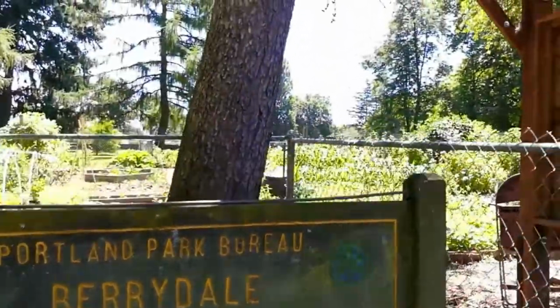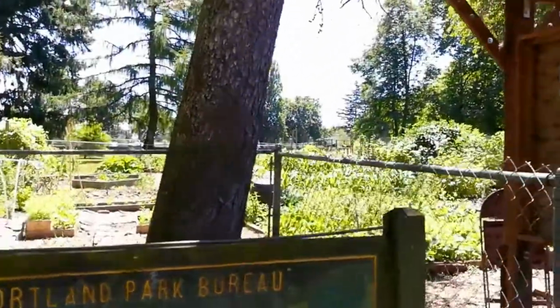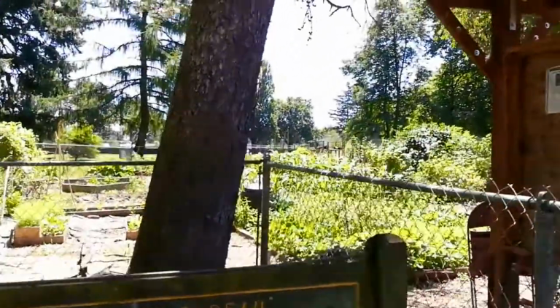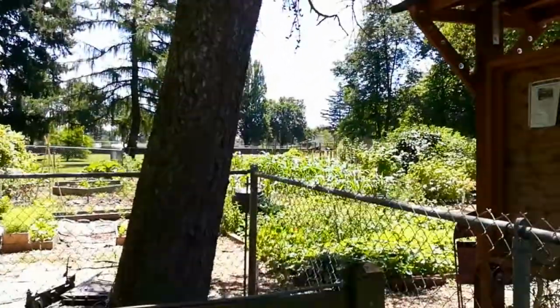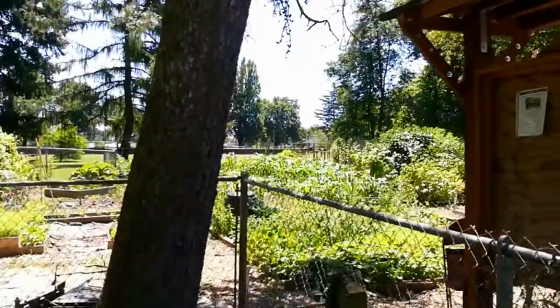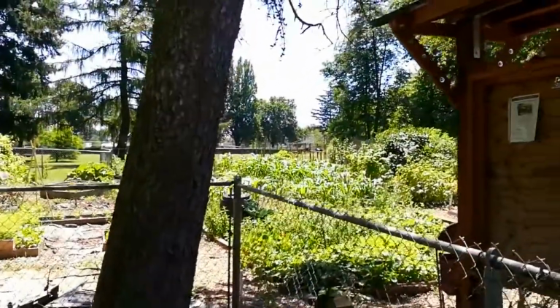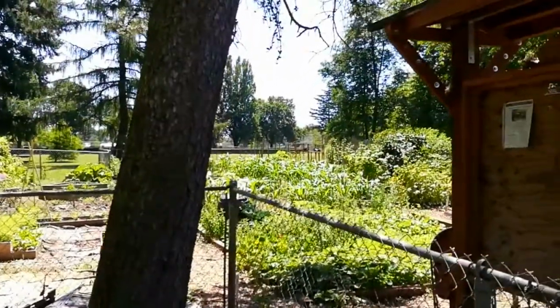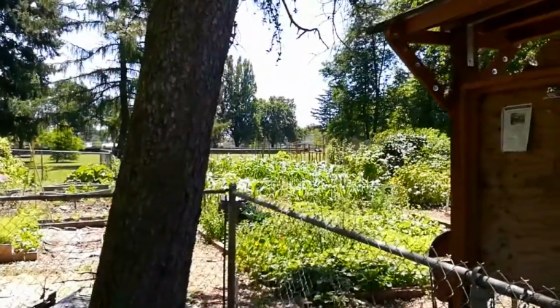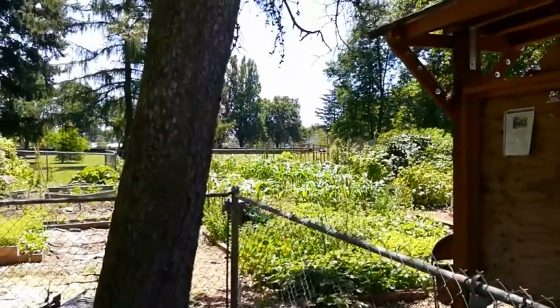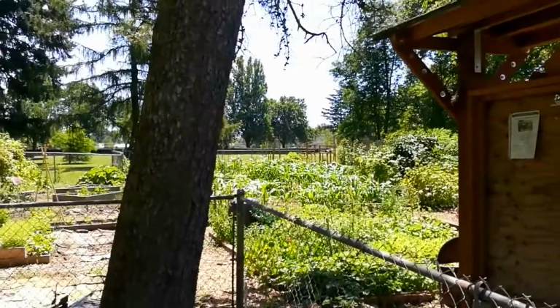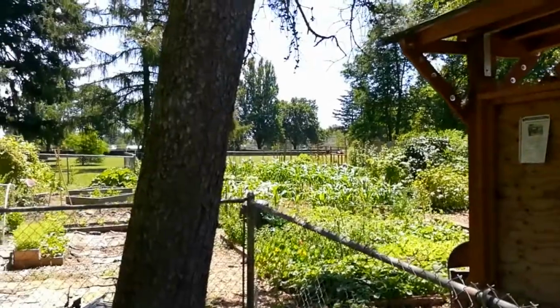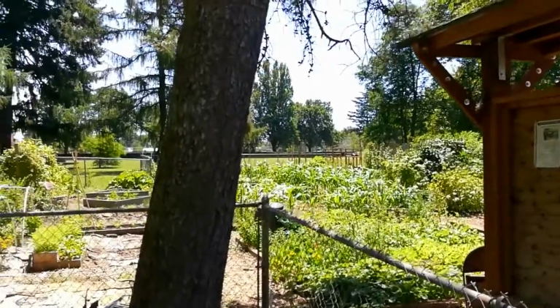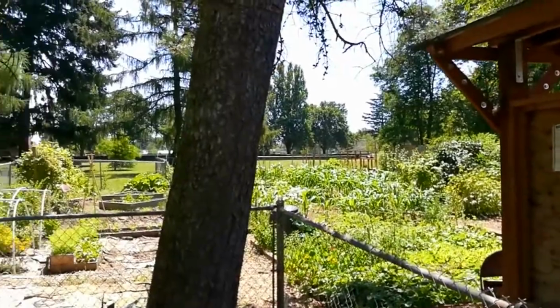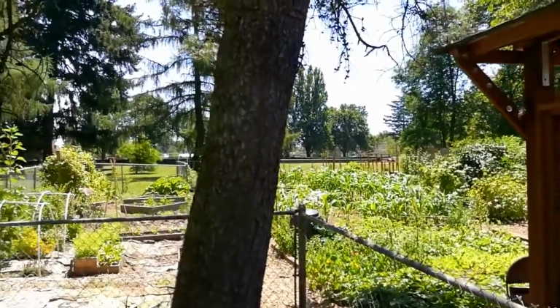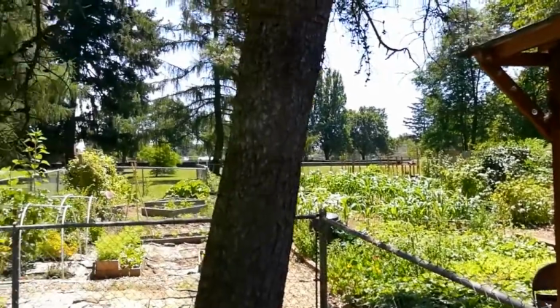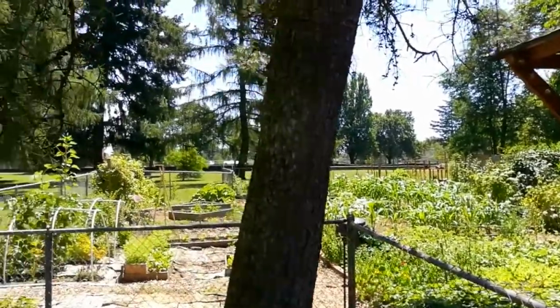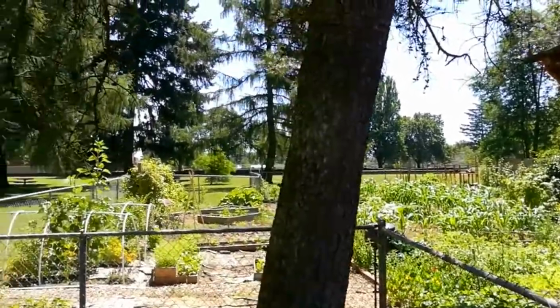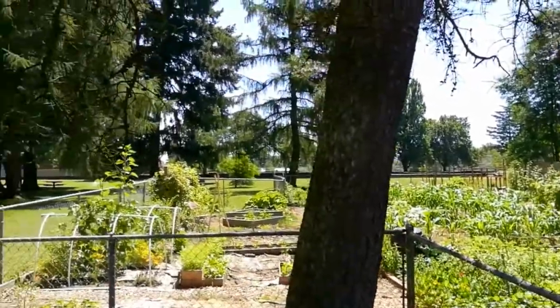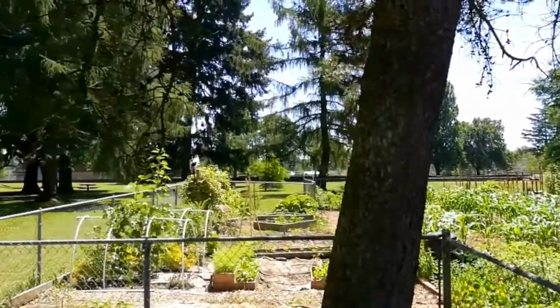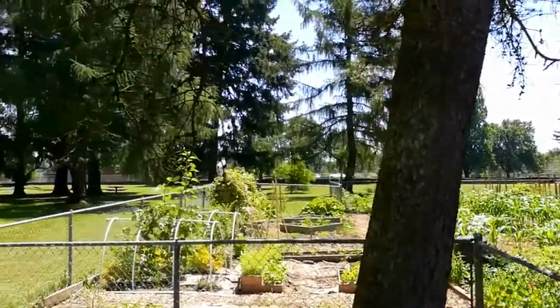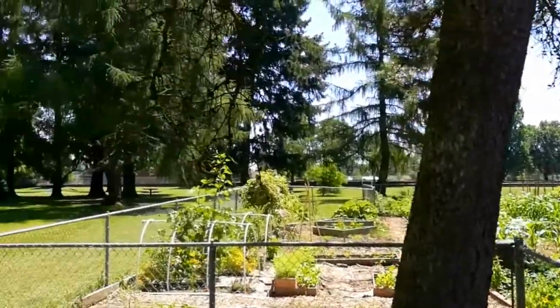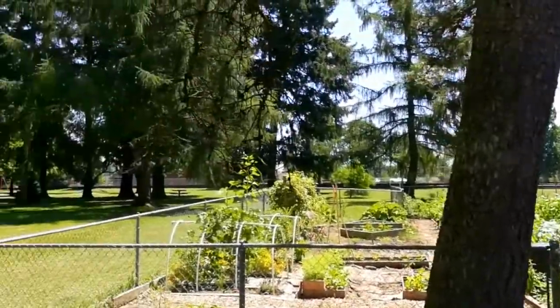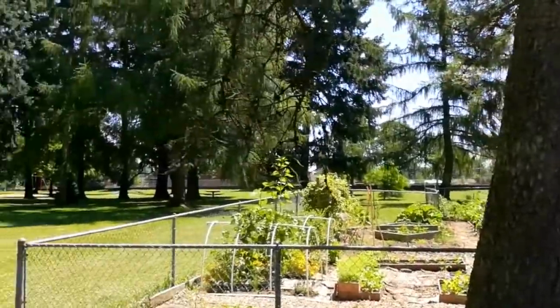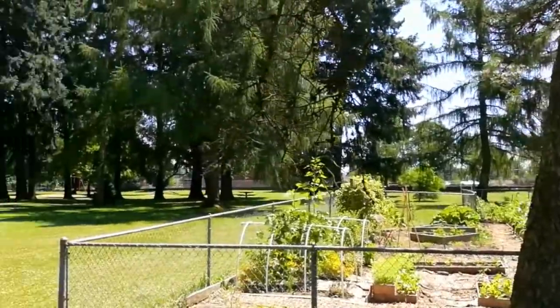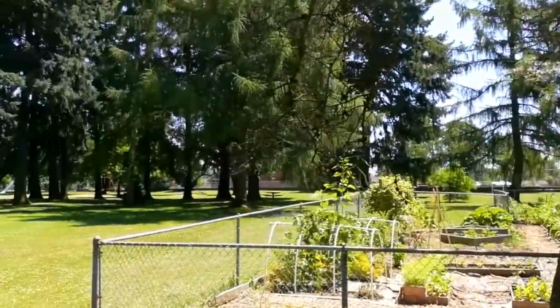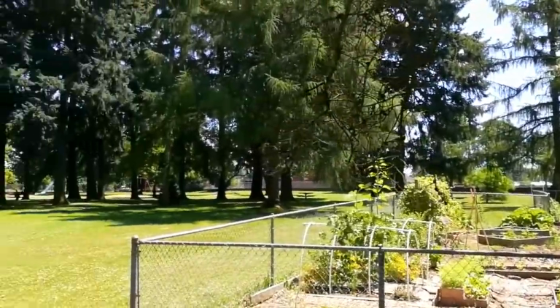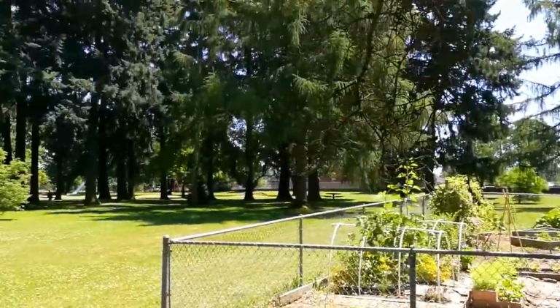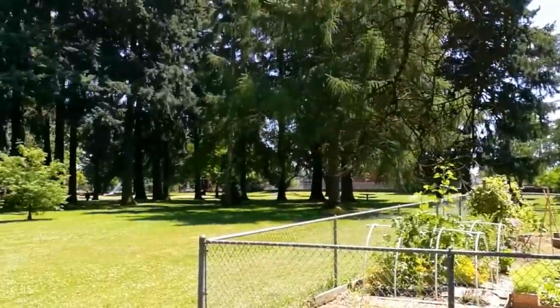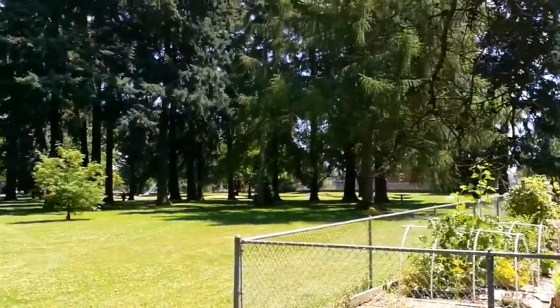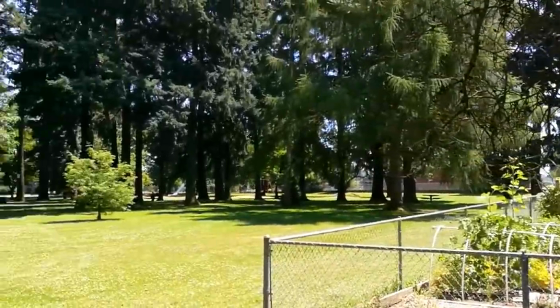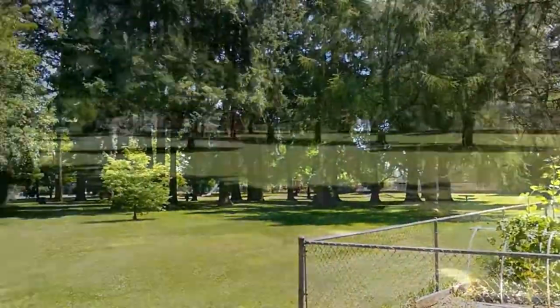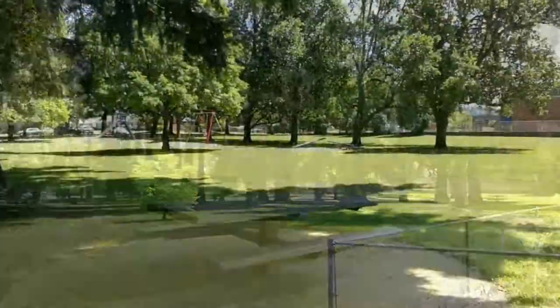The home is just three blocks from the sprawling Berrydale Park, which has its own thriving community garden.